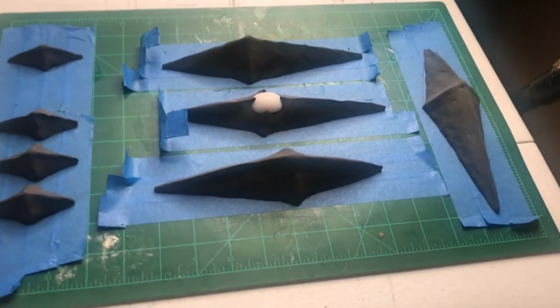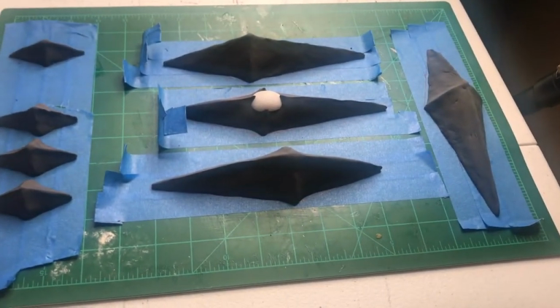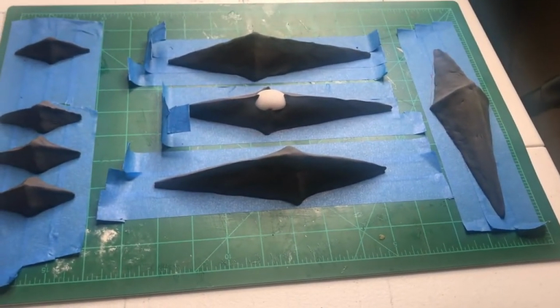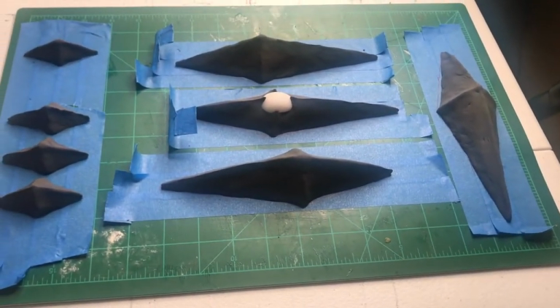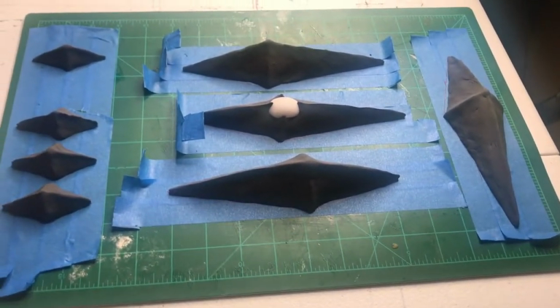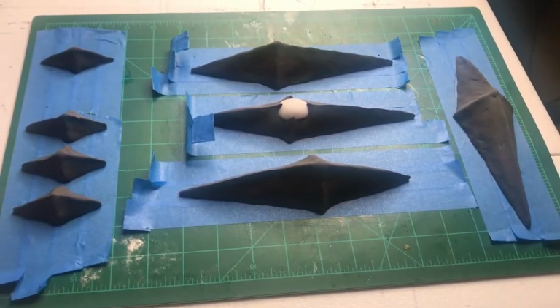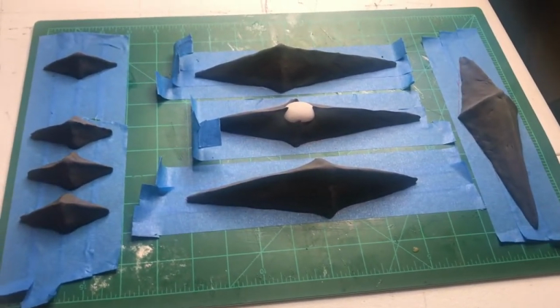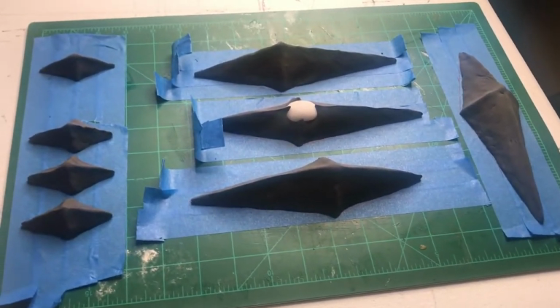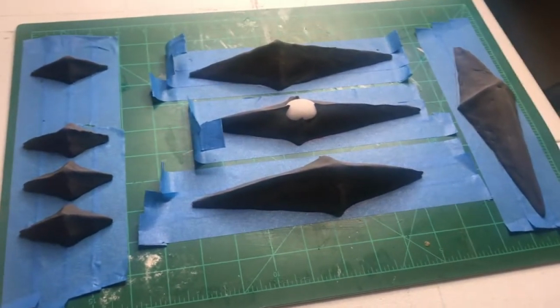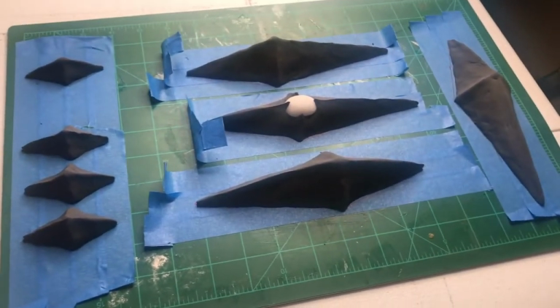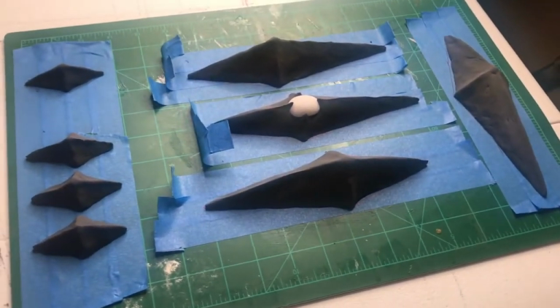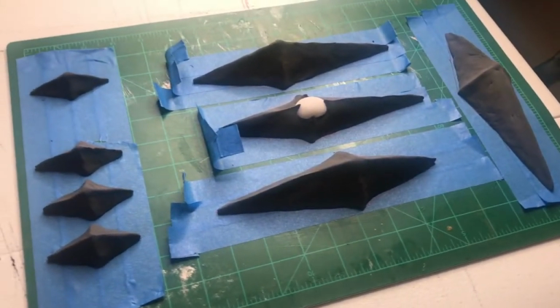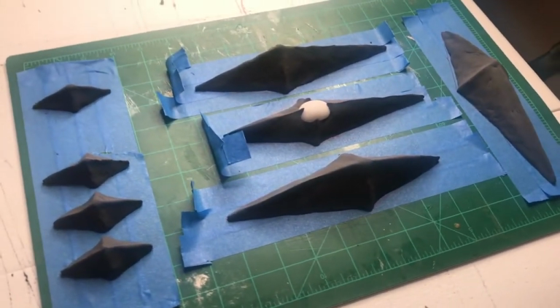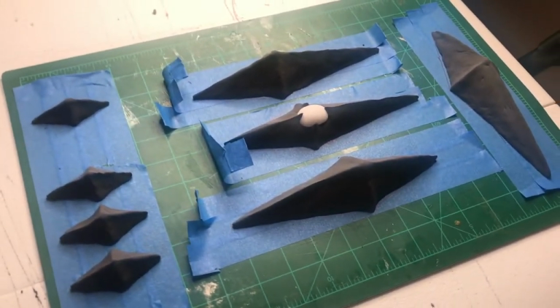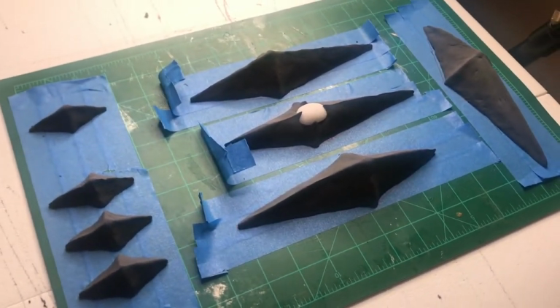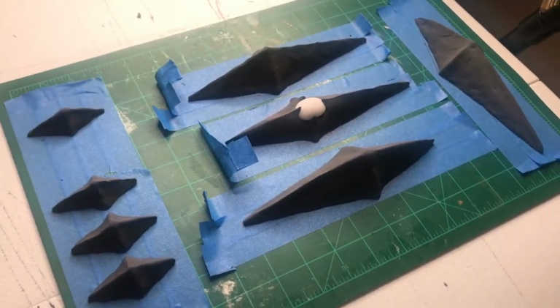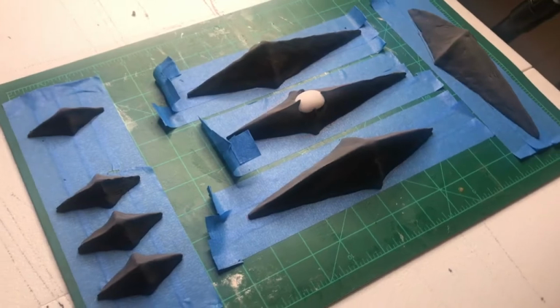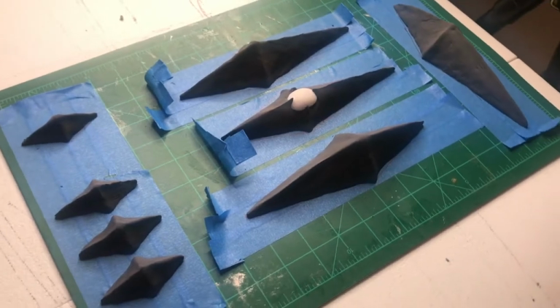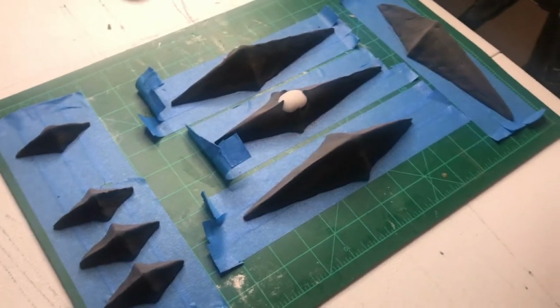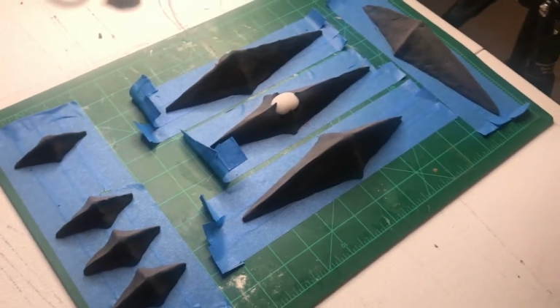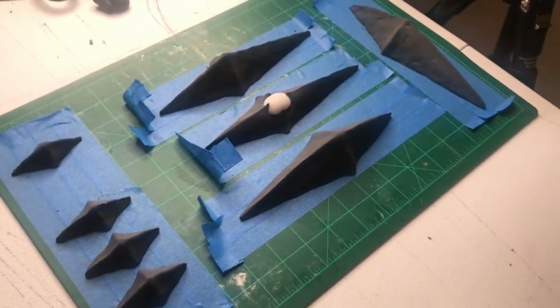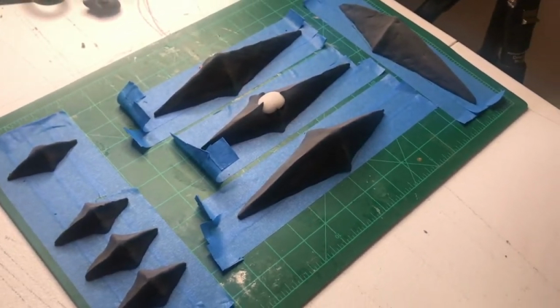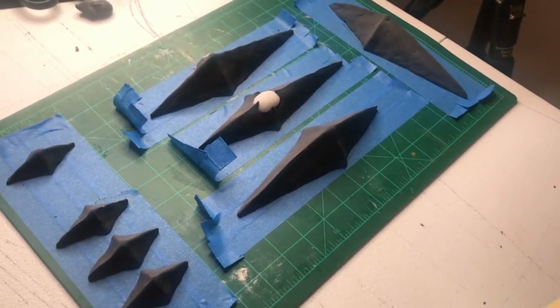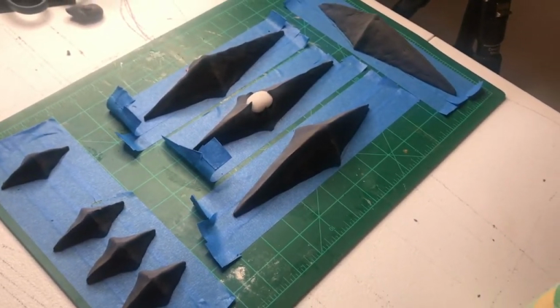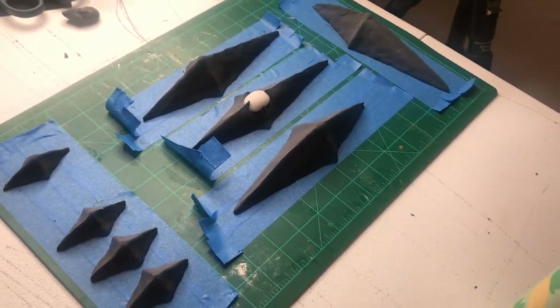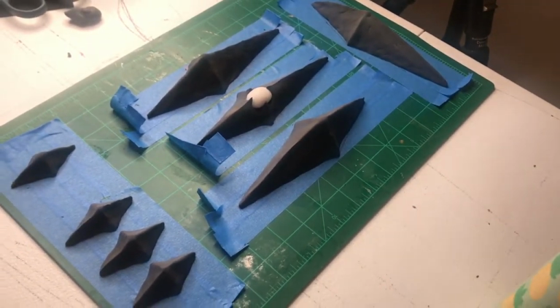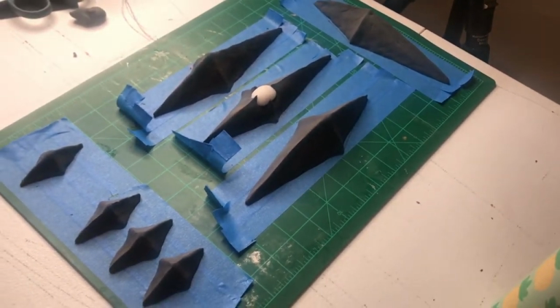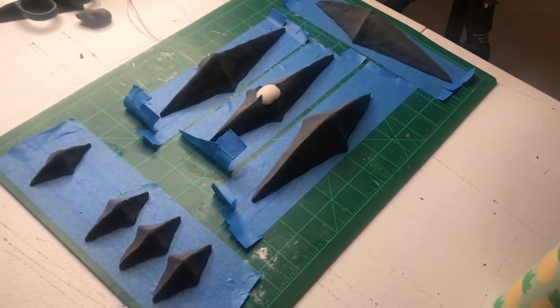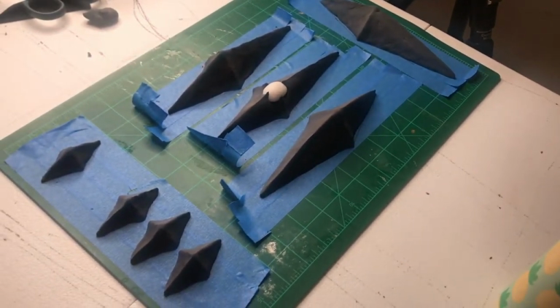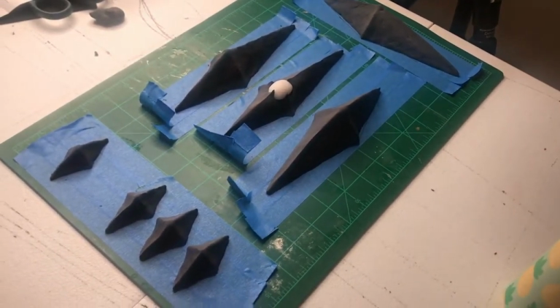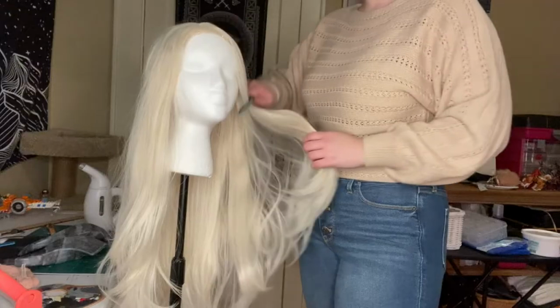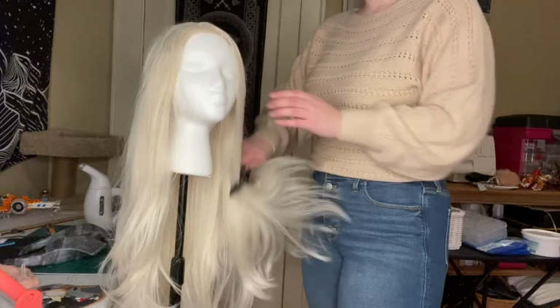The original crown design I was using called for six spikes of each size, but I only did four.